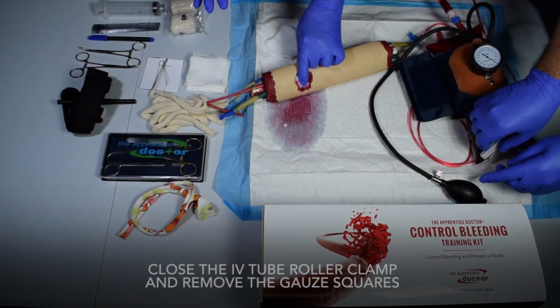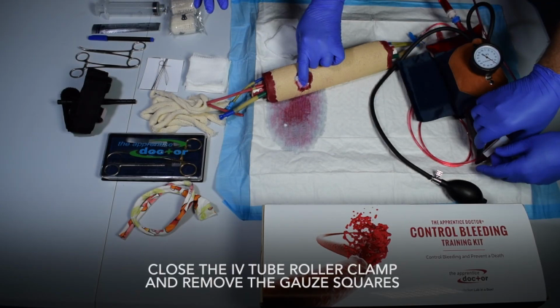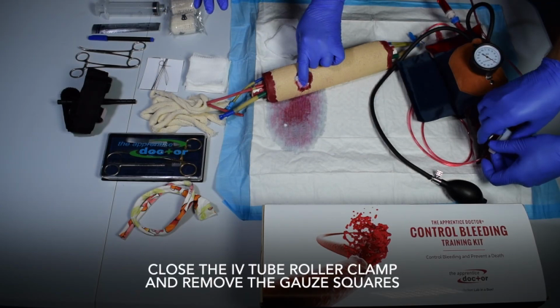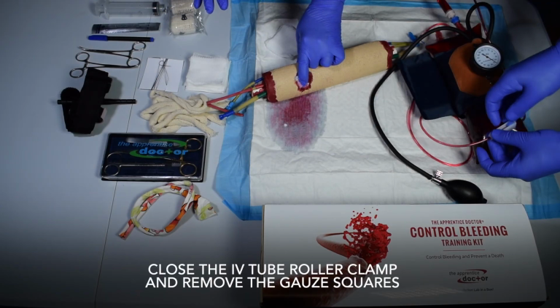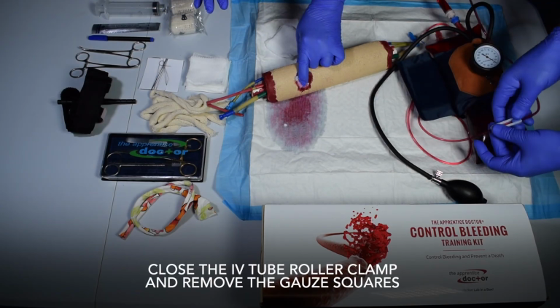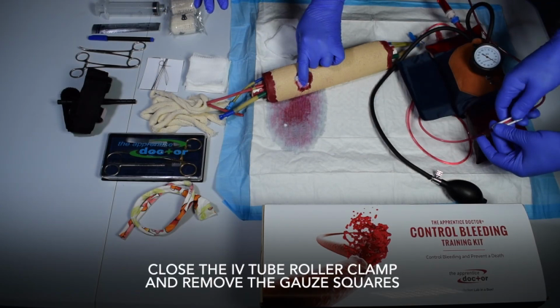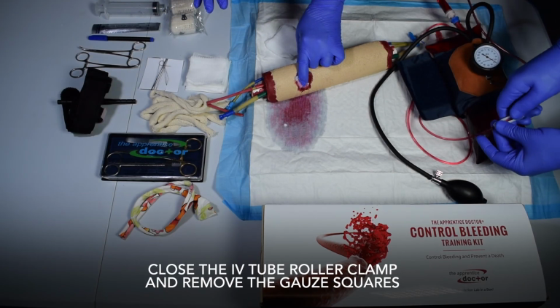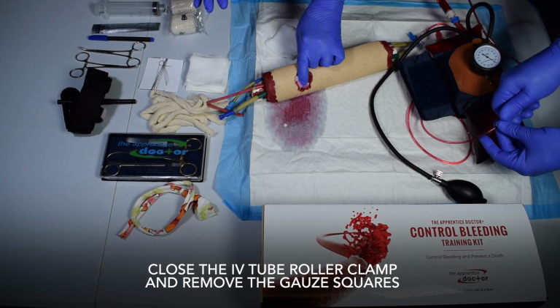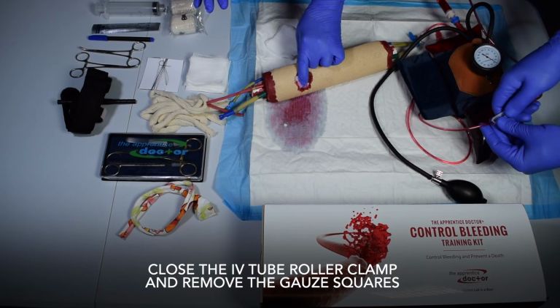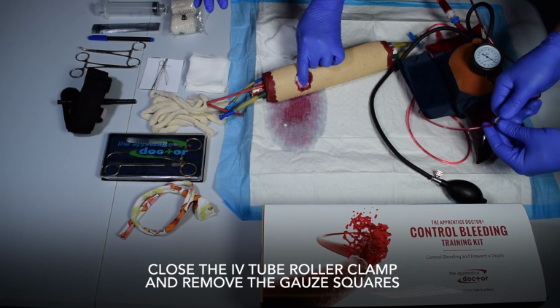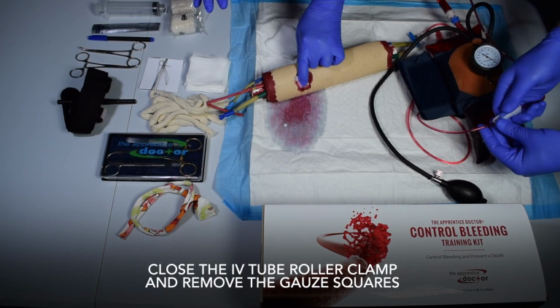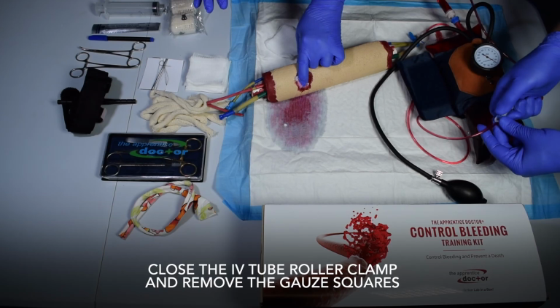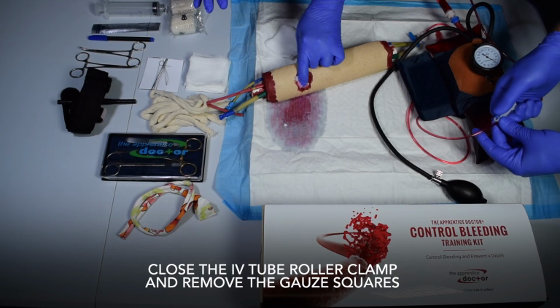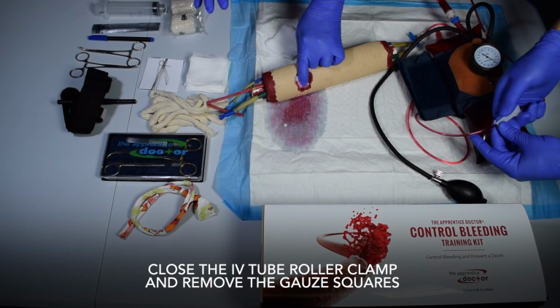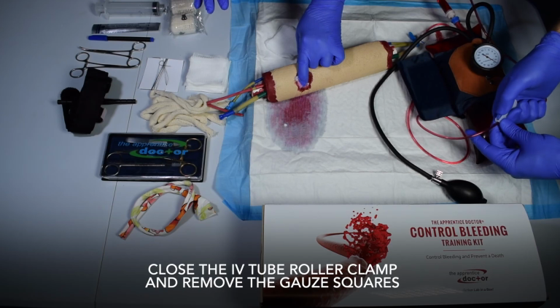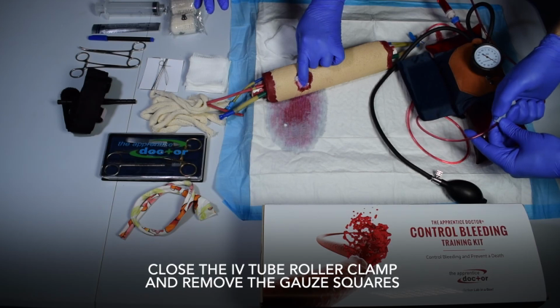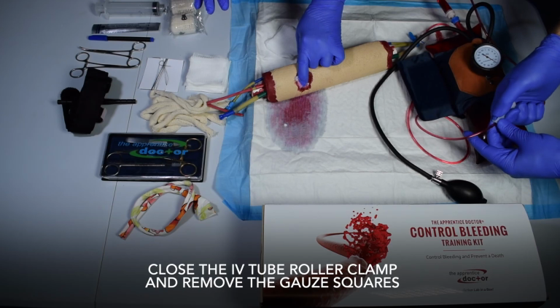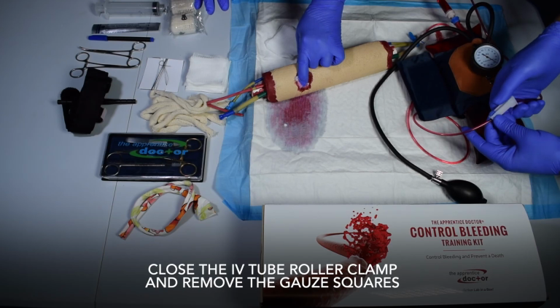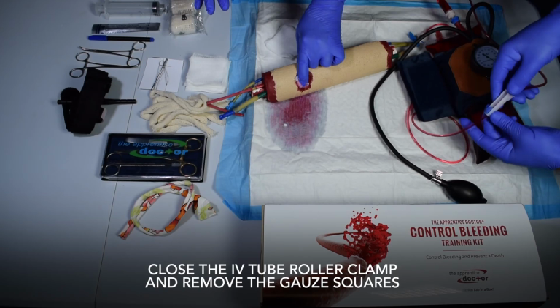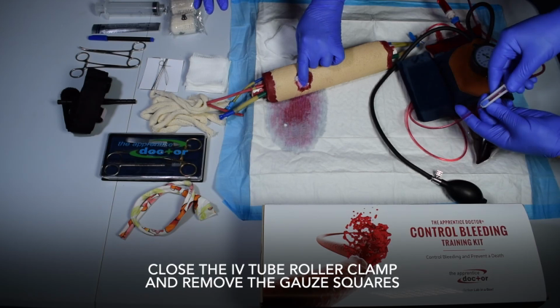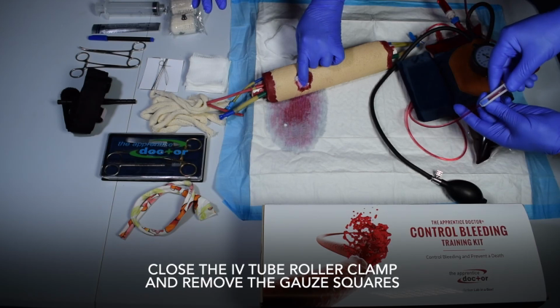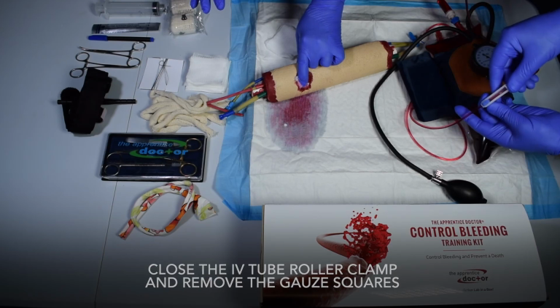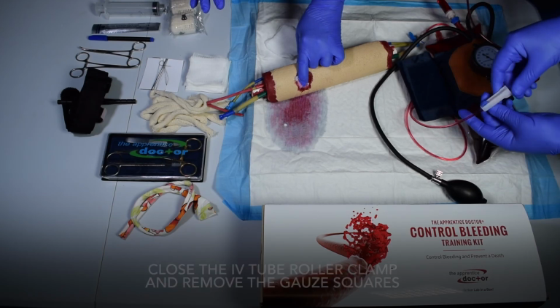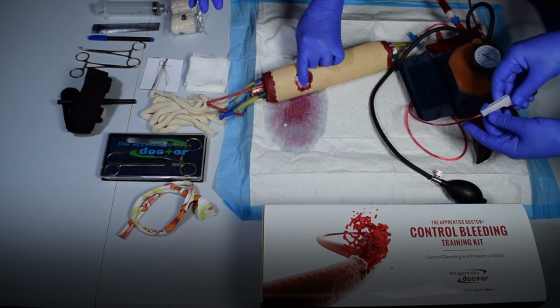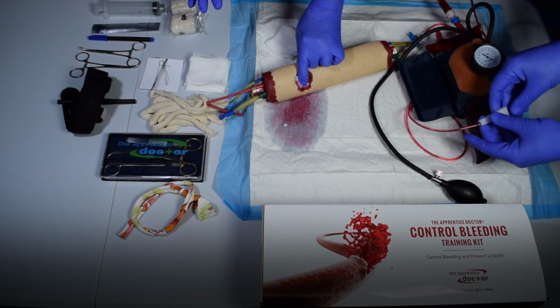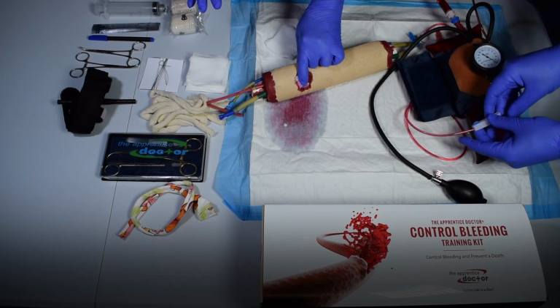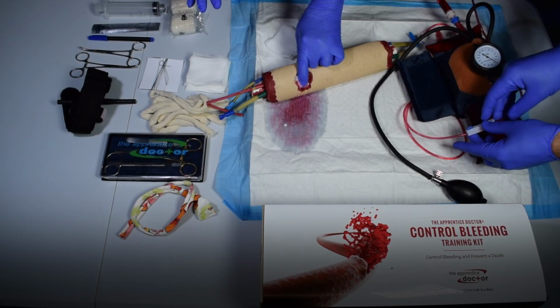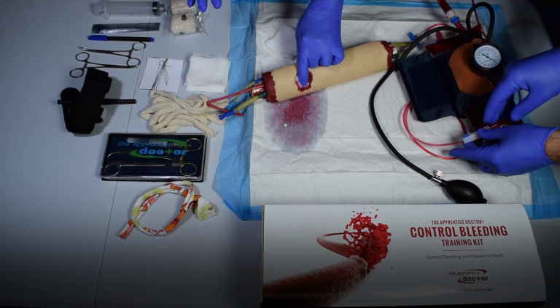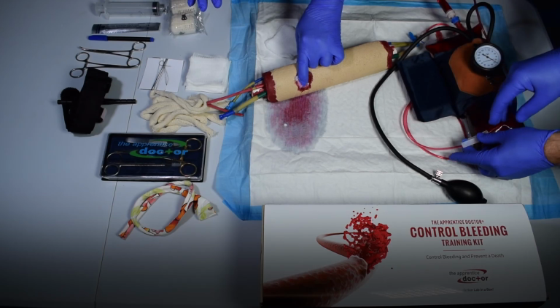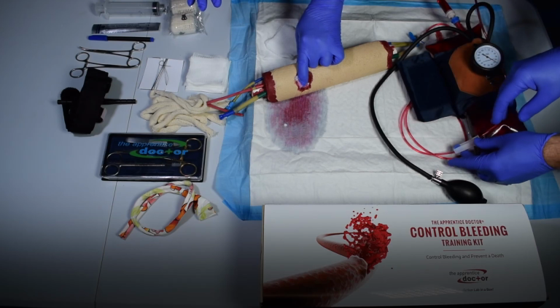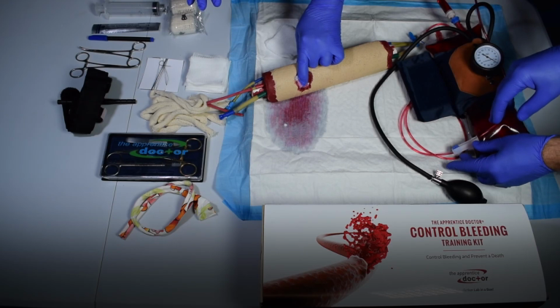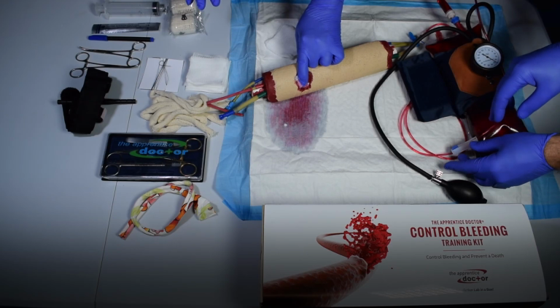Close the IV tube roller clamp and remove the gauze squares.